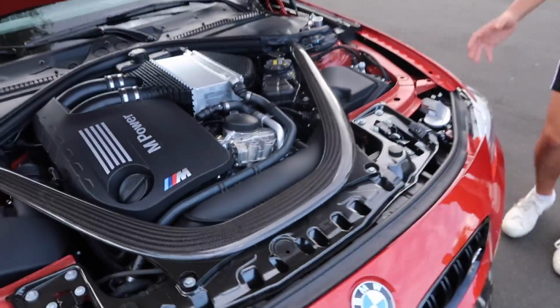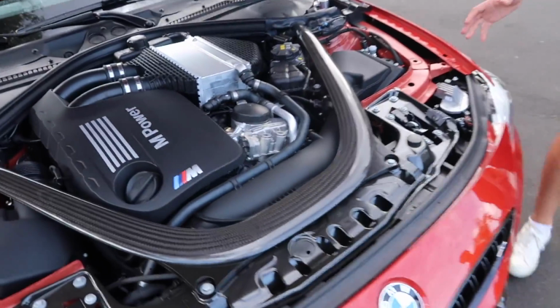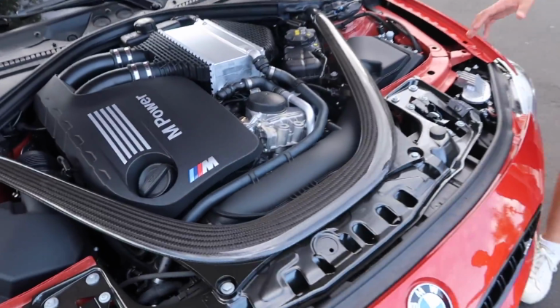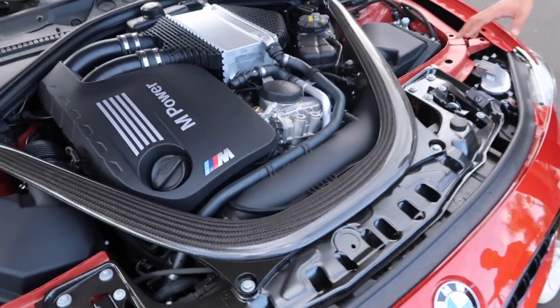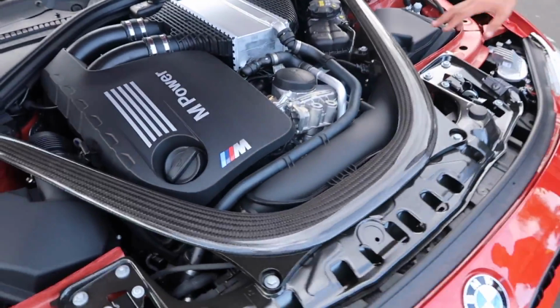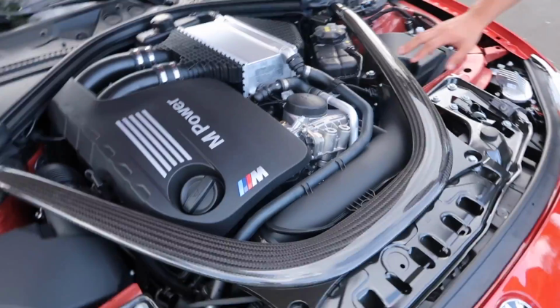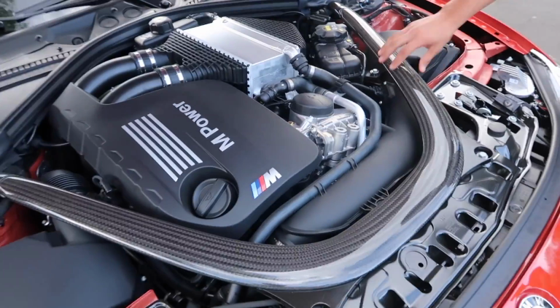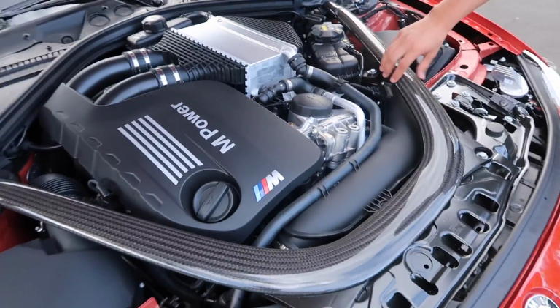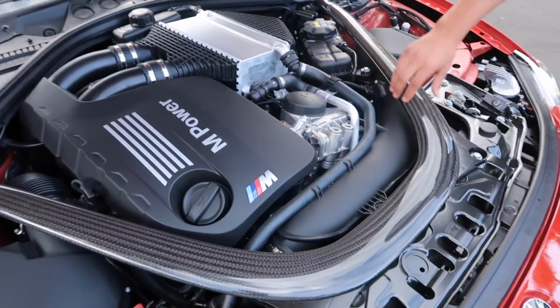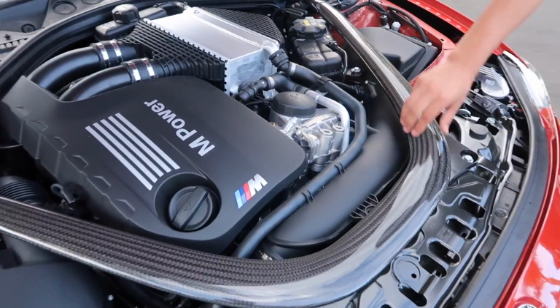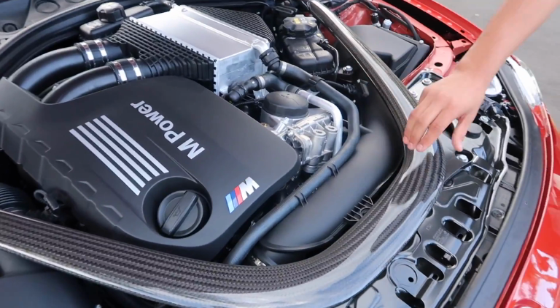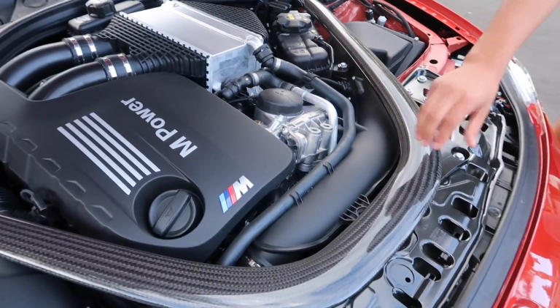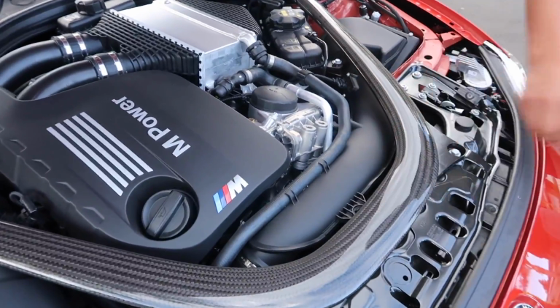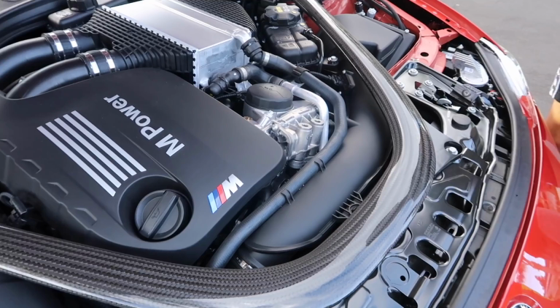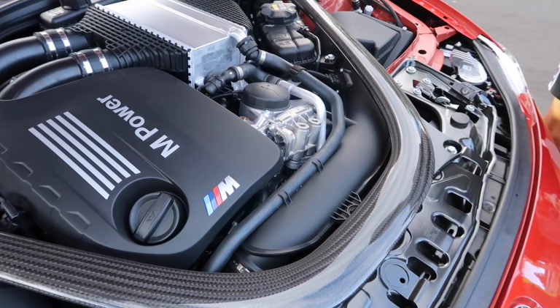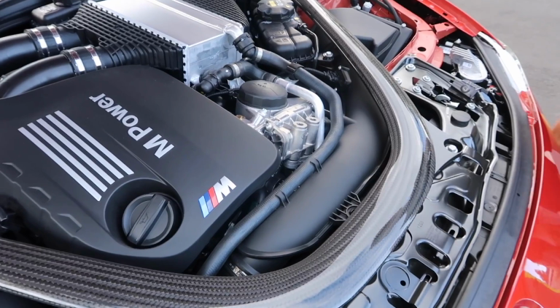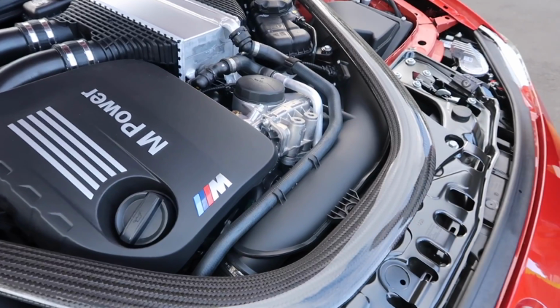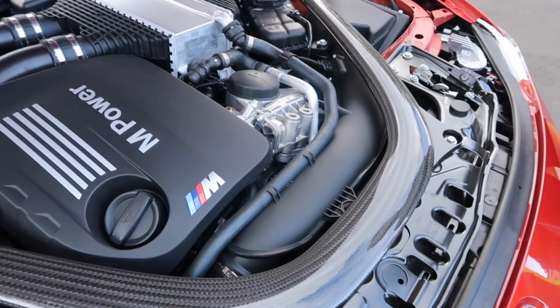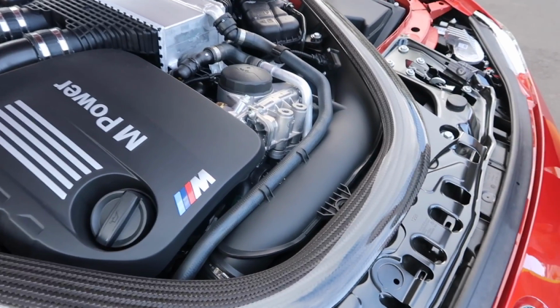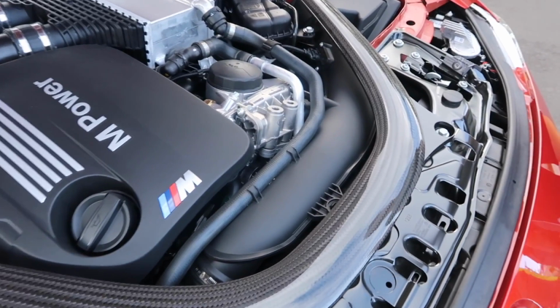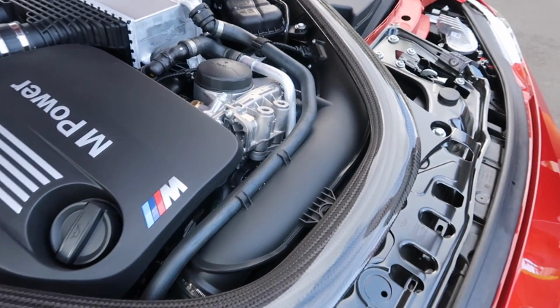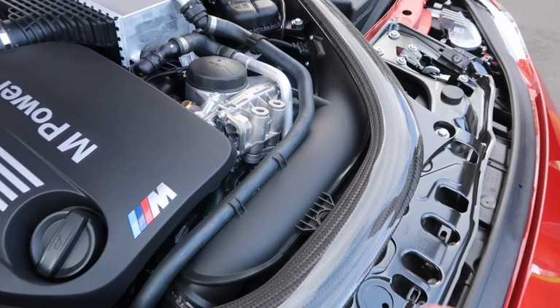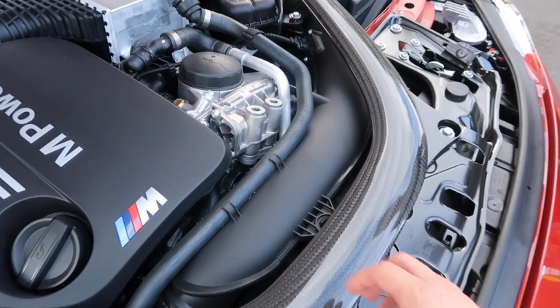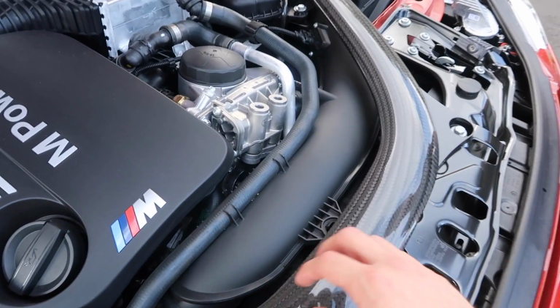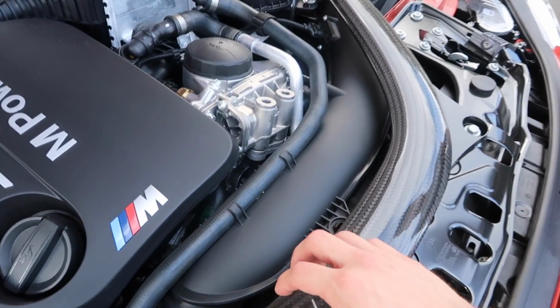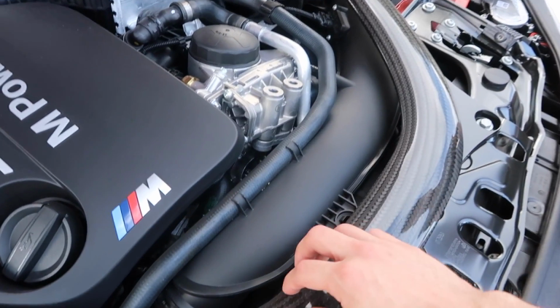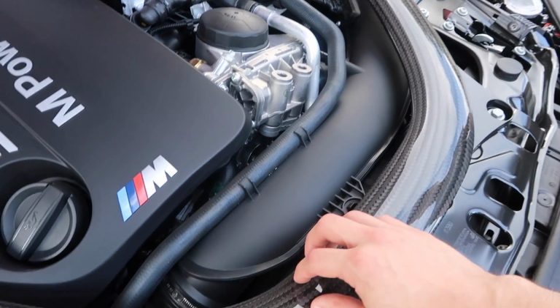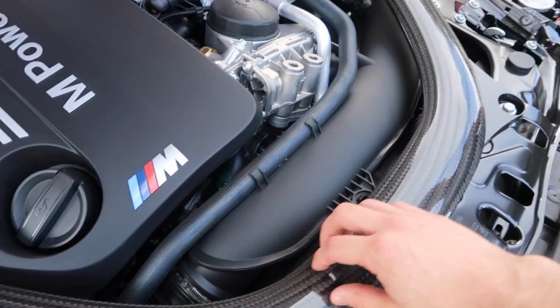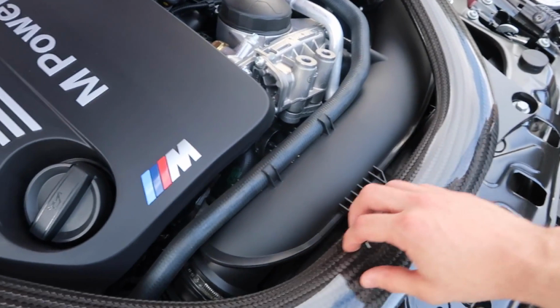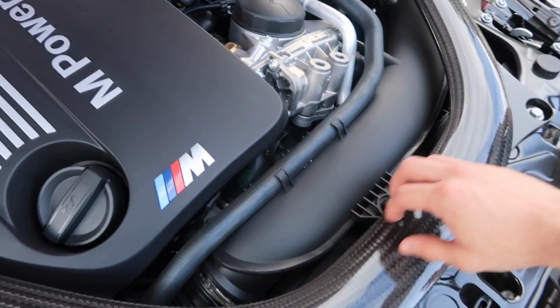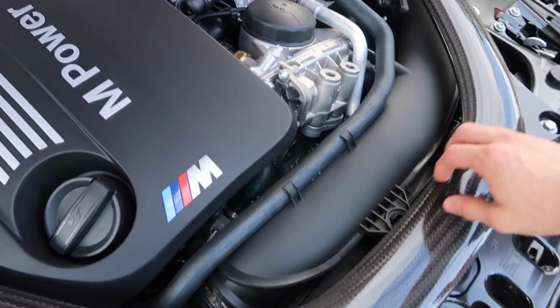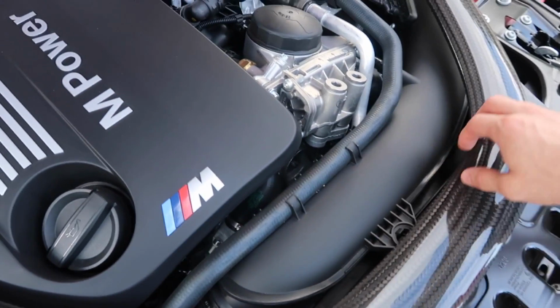I just love this. I've never seen that on any other car. This is the carbon fiber, man.